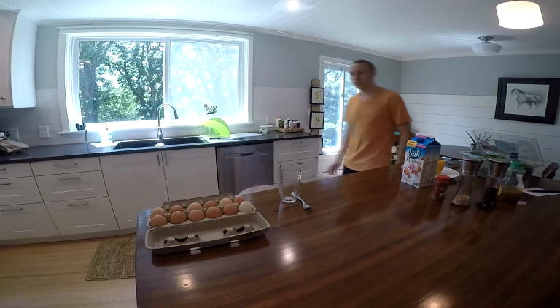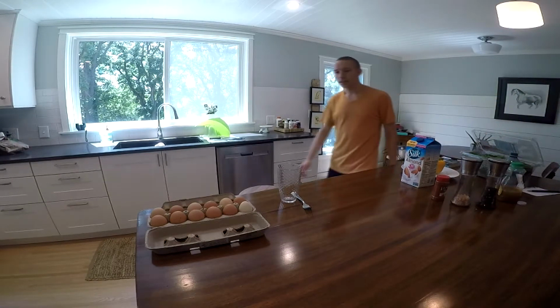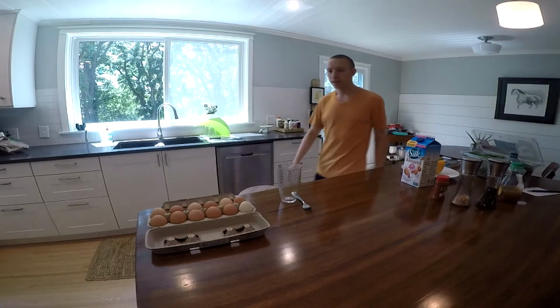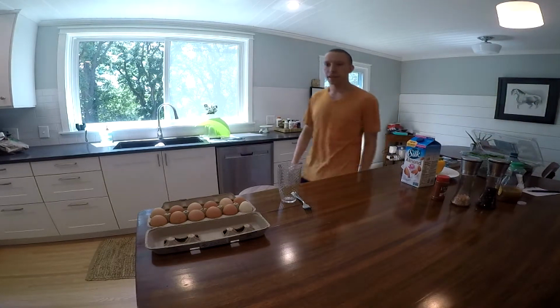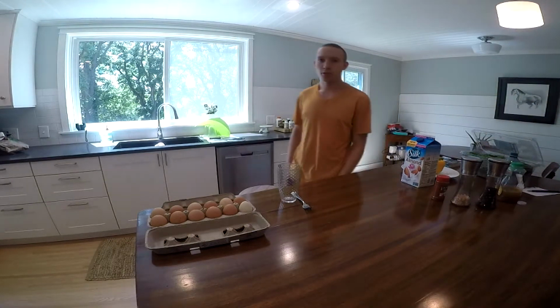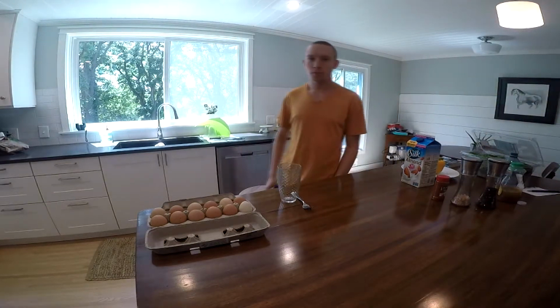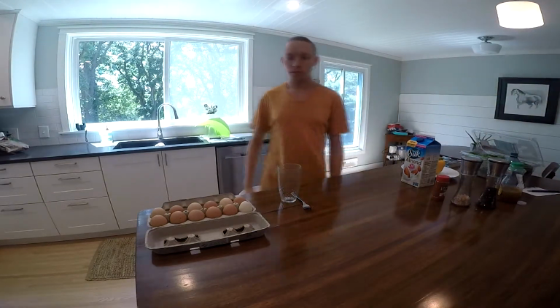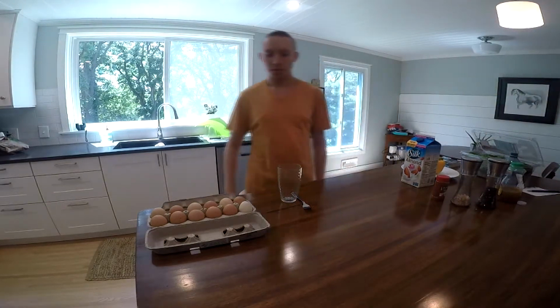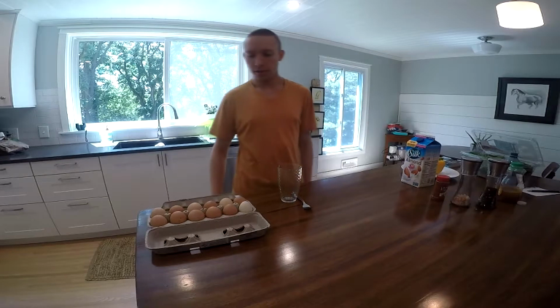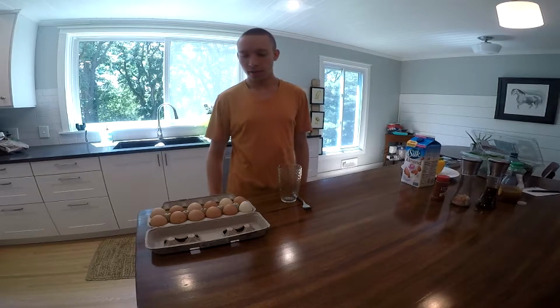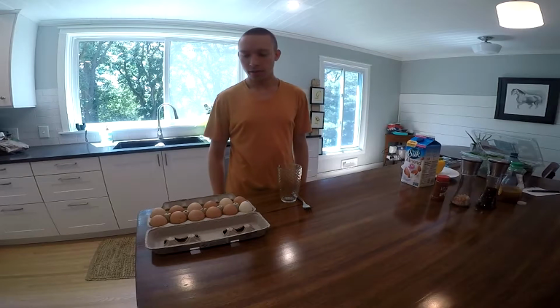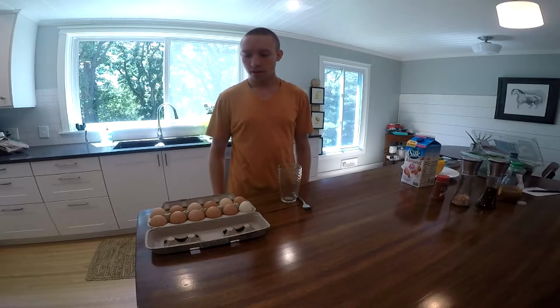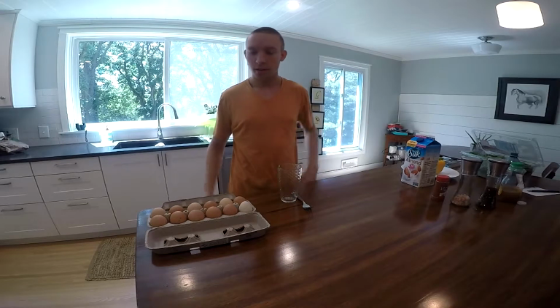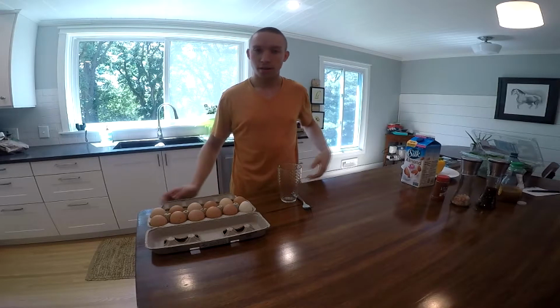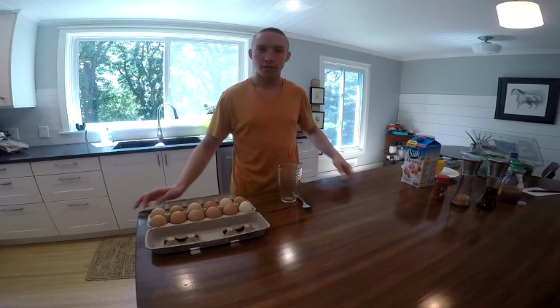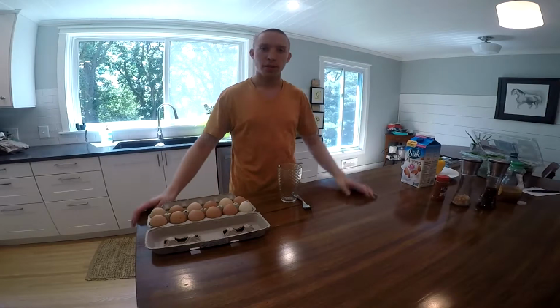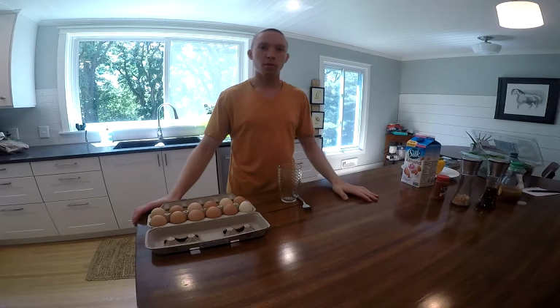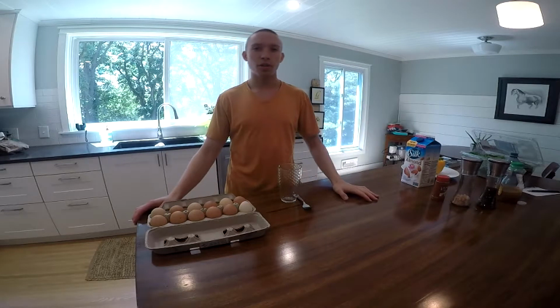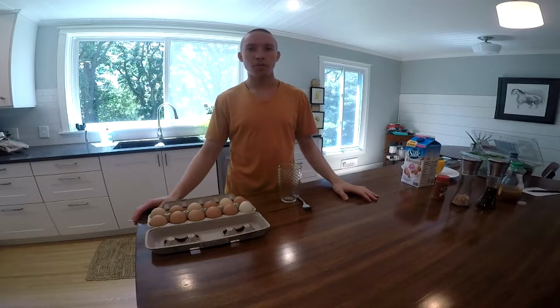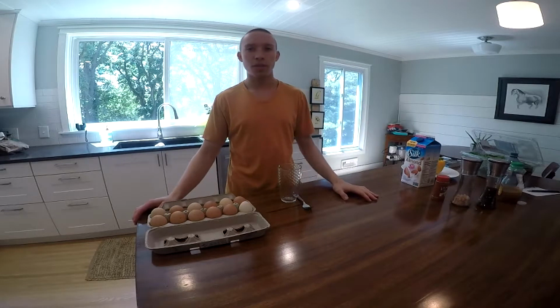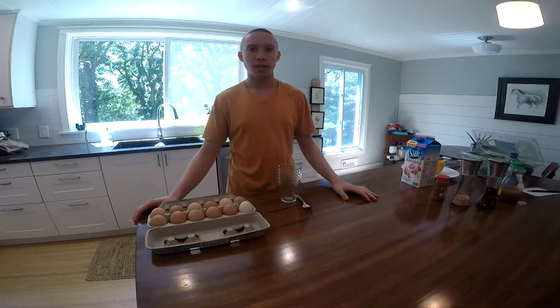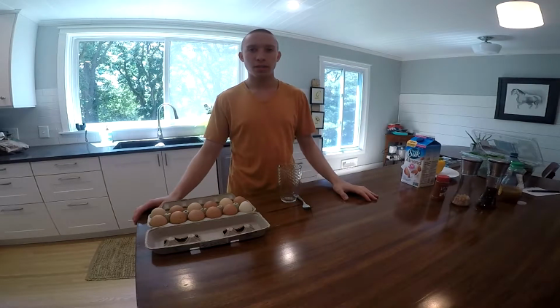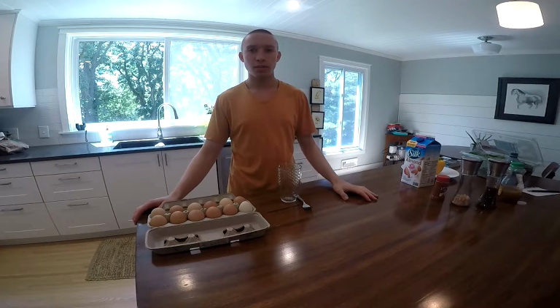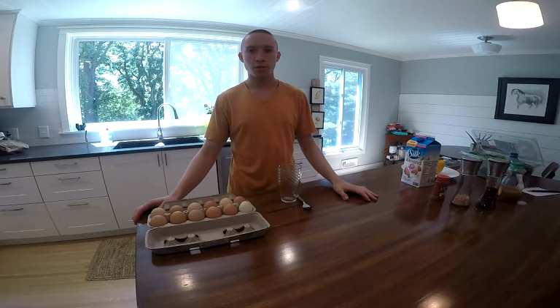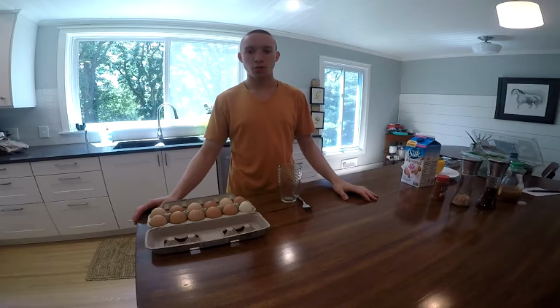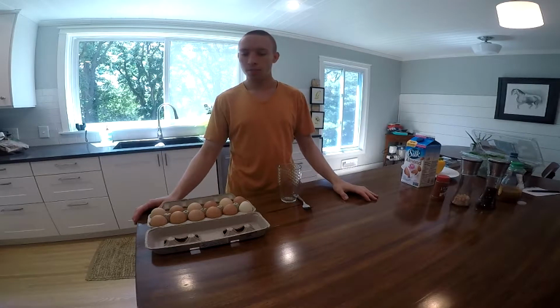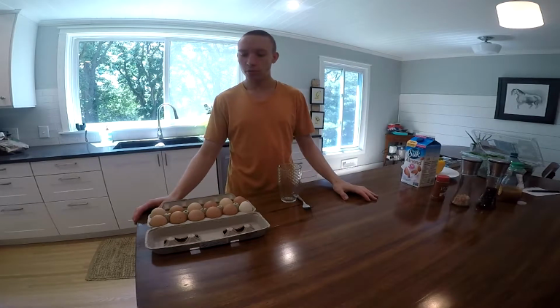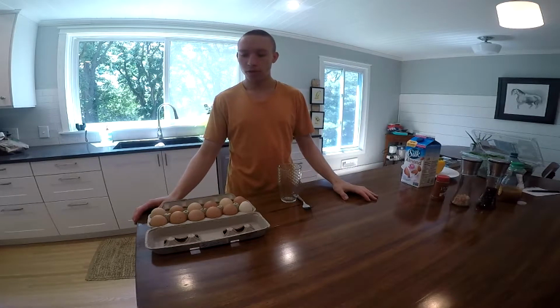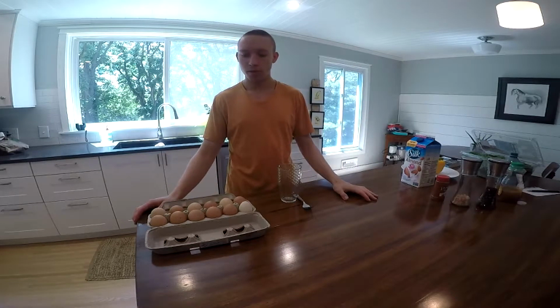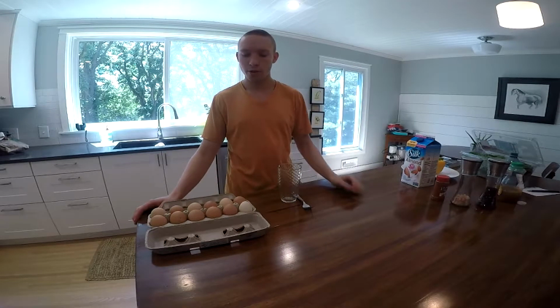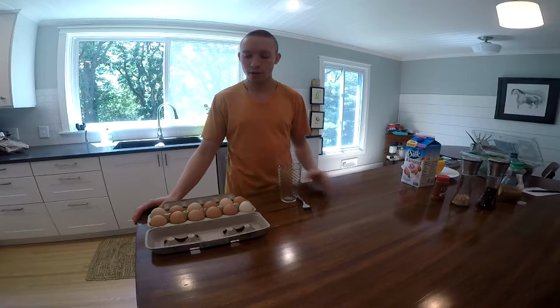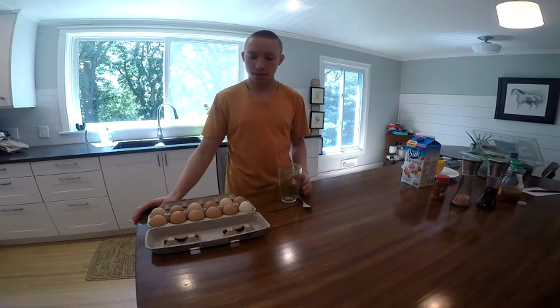Hey guys, Triple Nipple Nook here. Today we're going to be making scrambled habanero eggs.